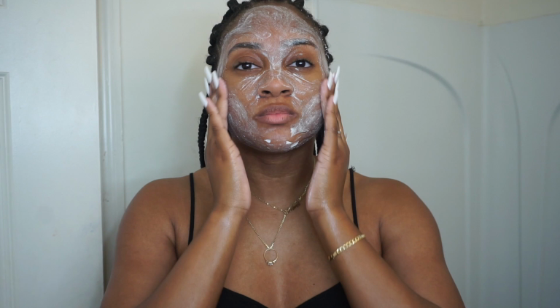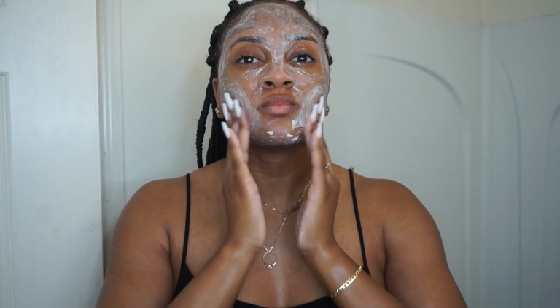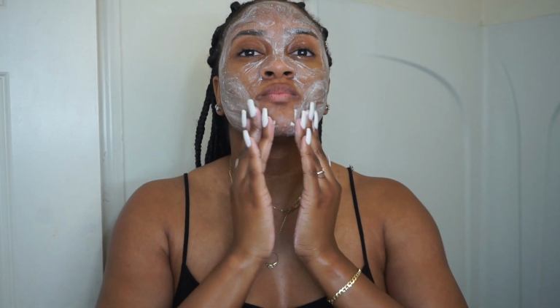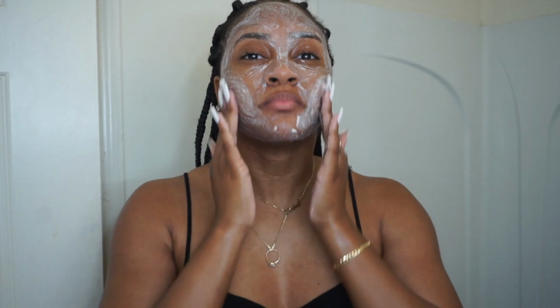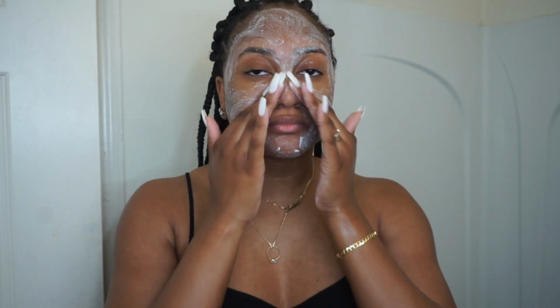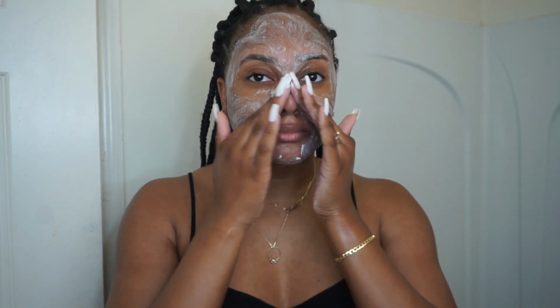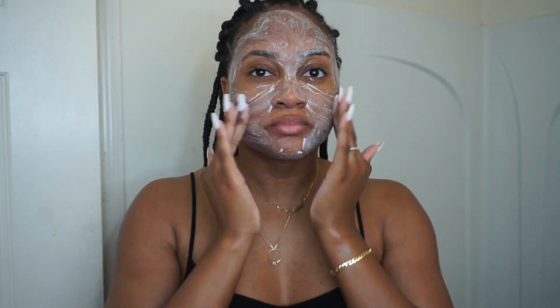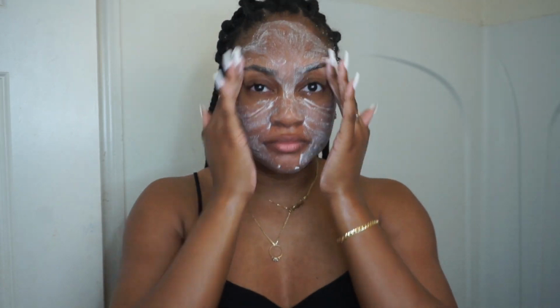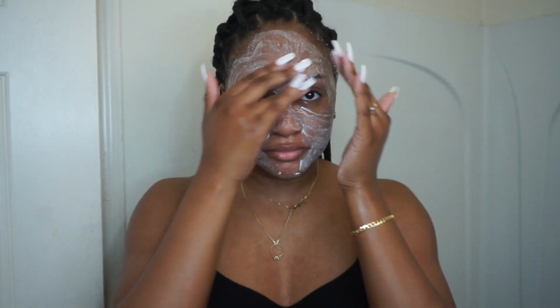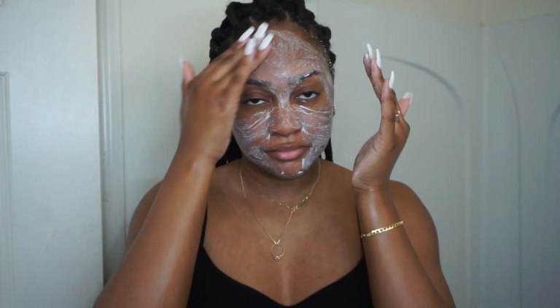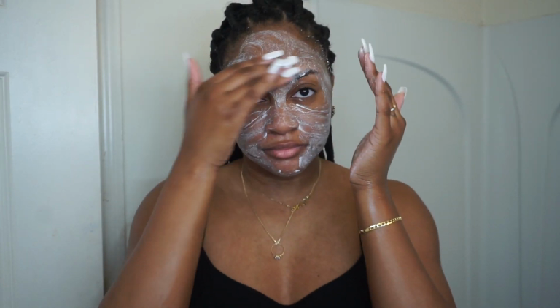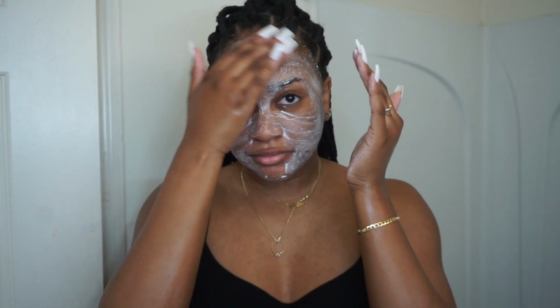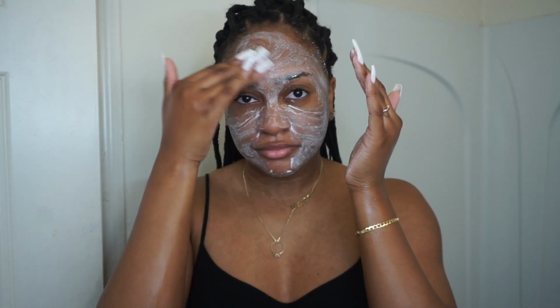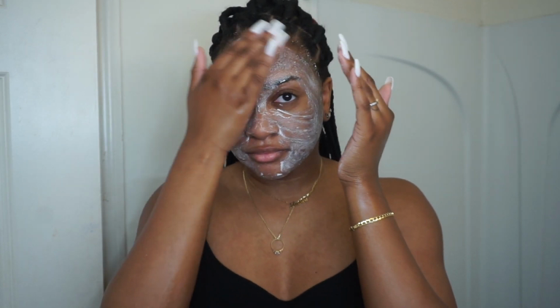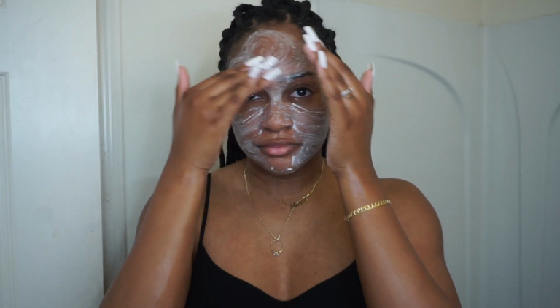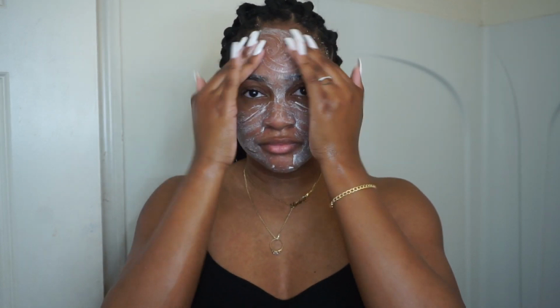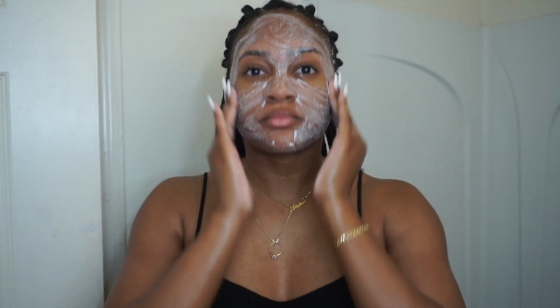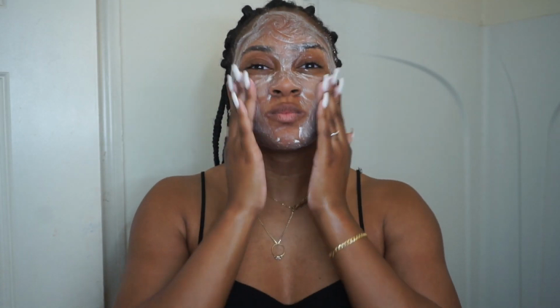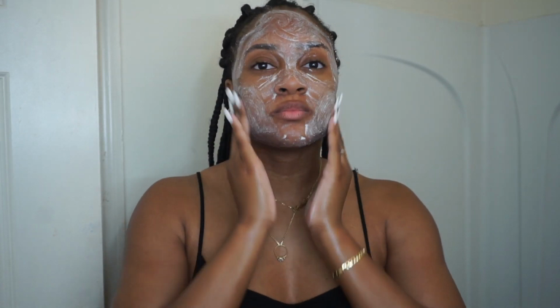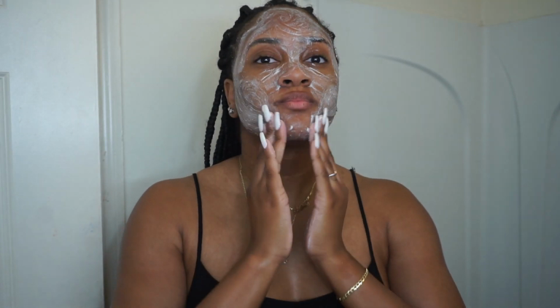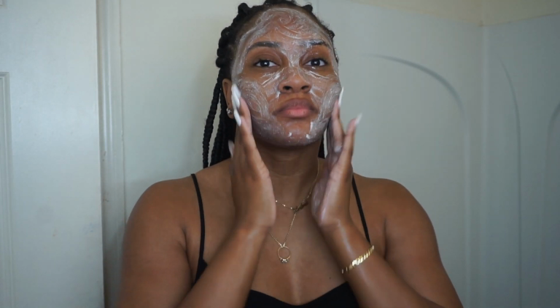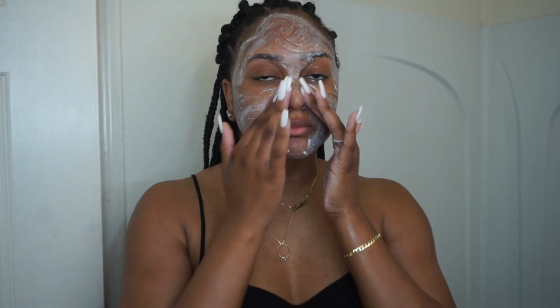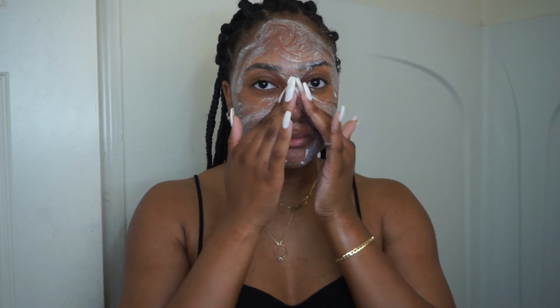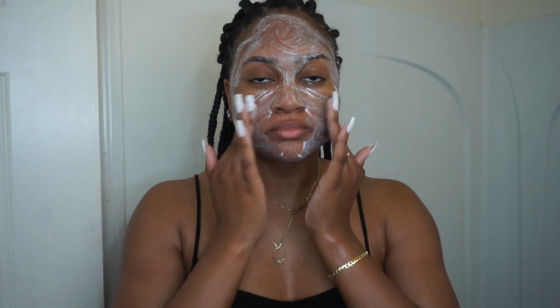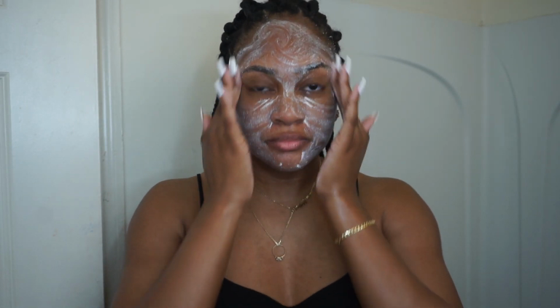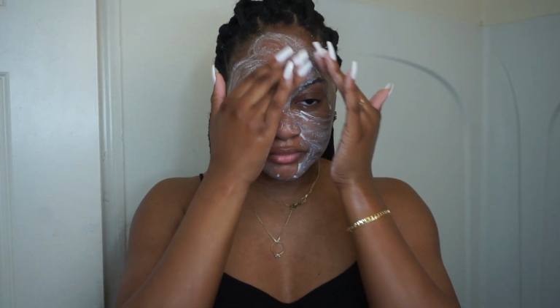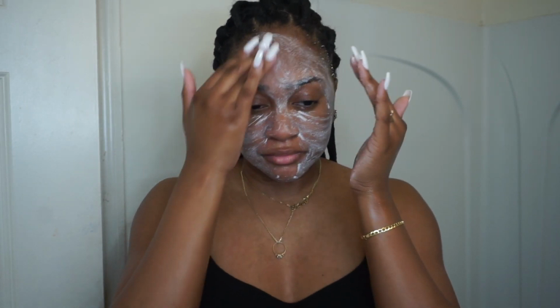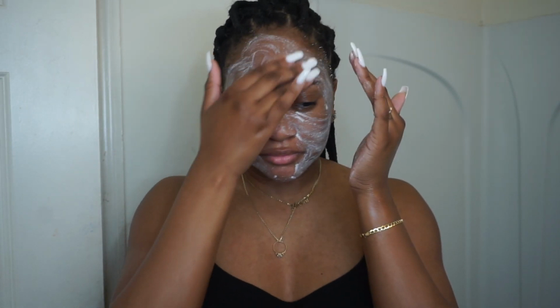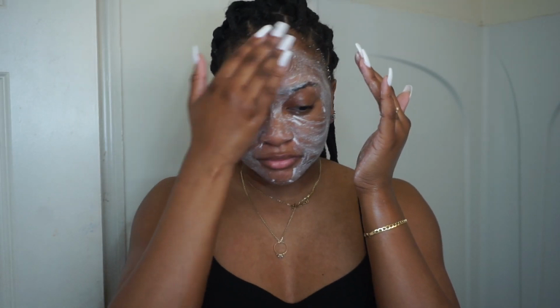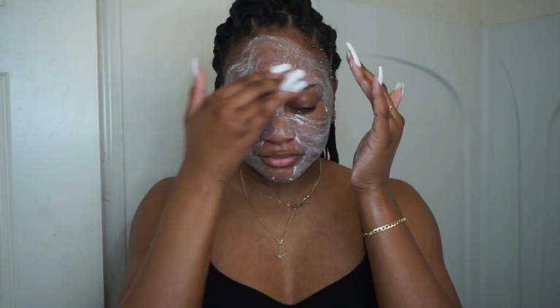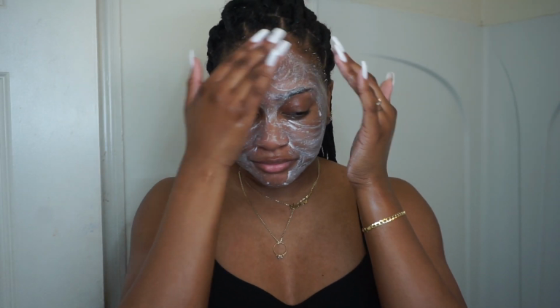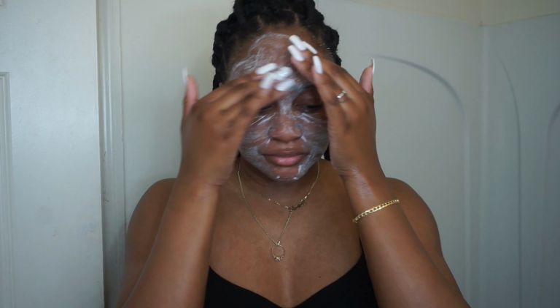Since this exfoliator is a bit rougher, I only rub it in on my skin for about 30 seconds.